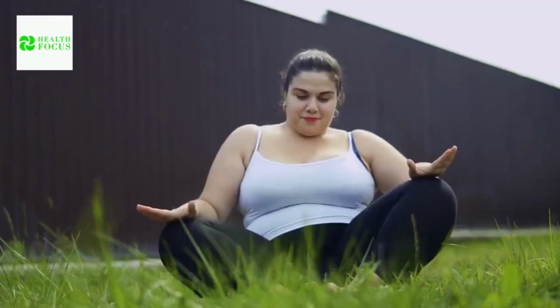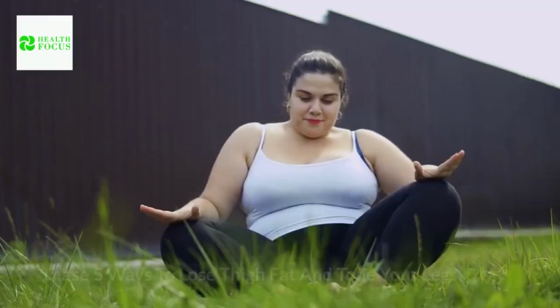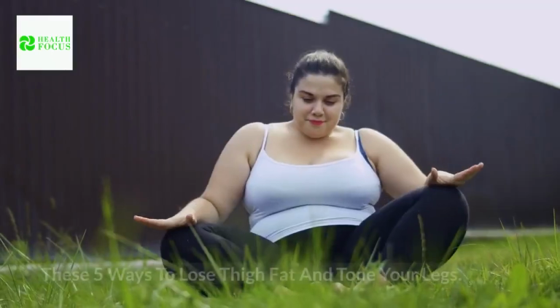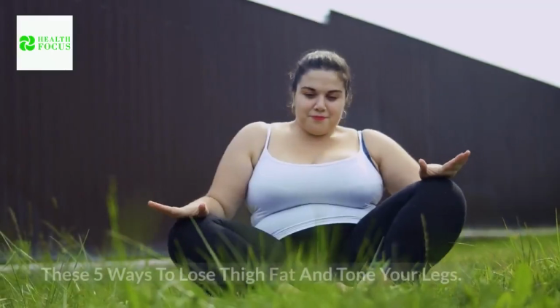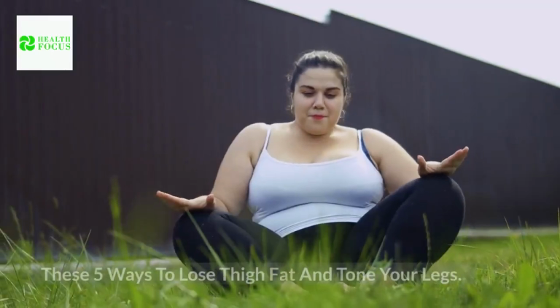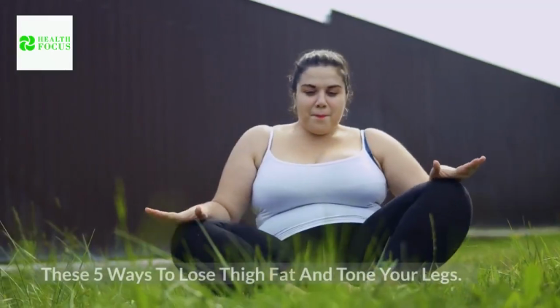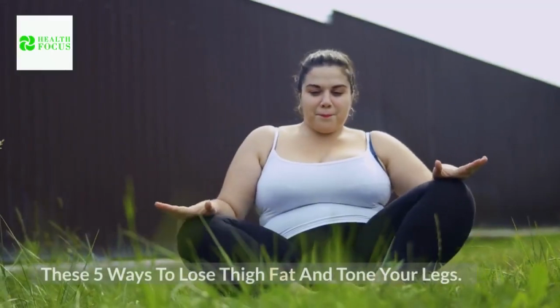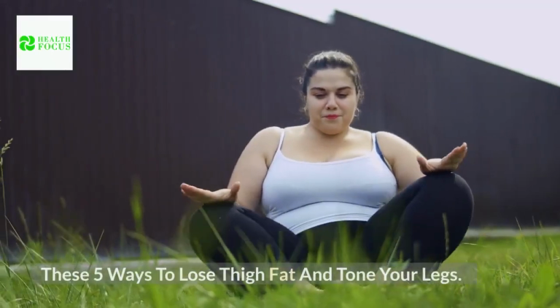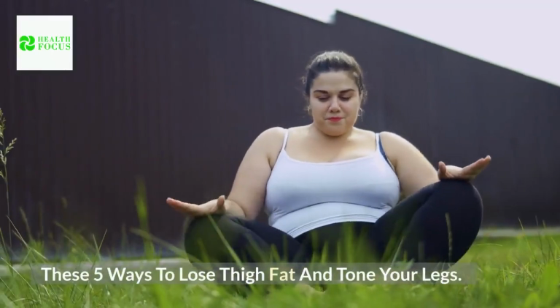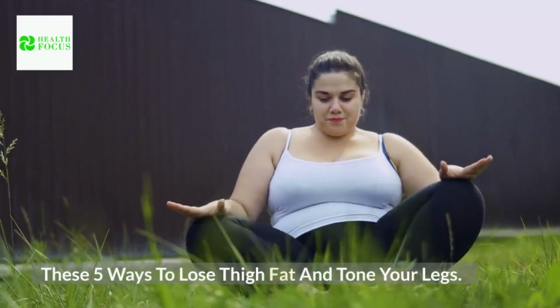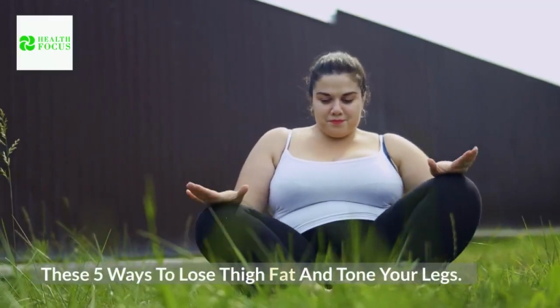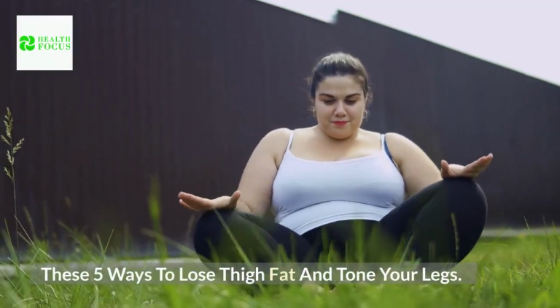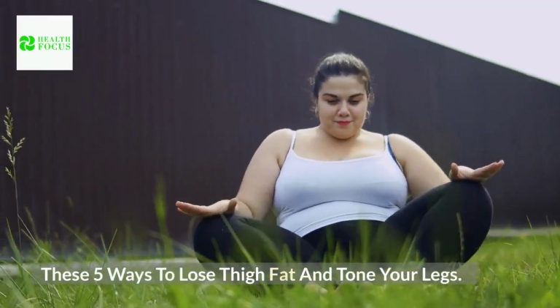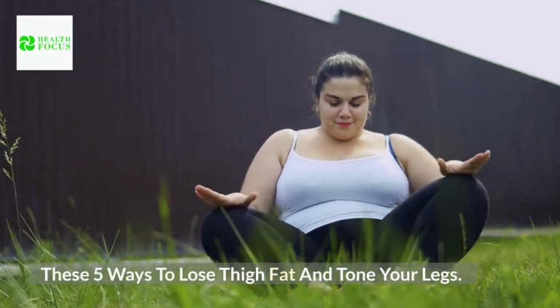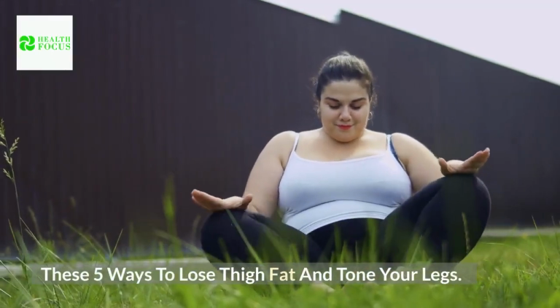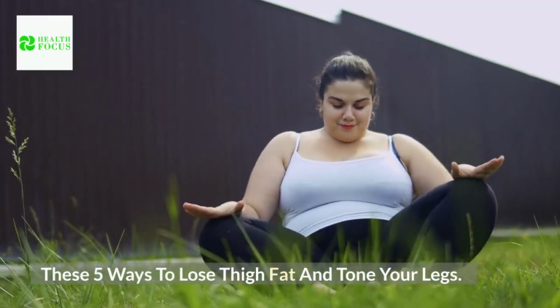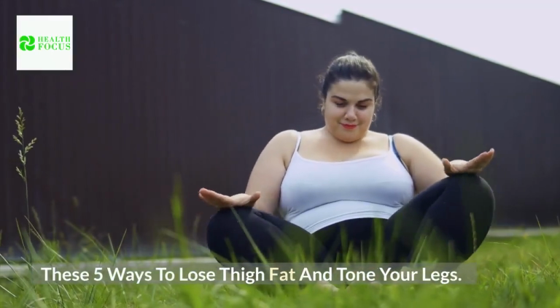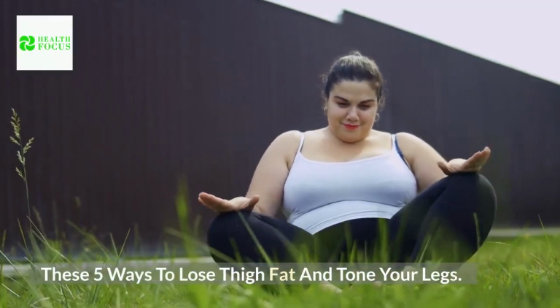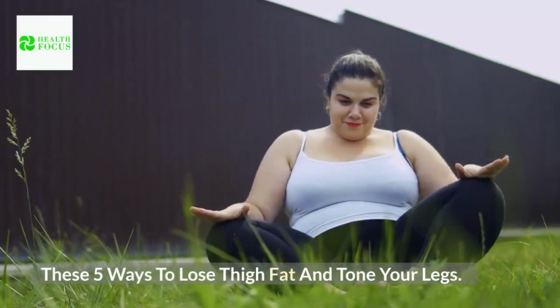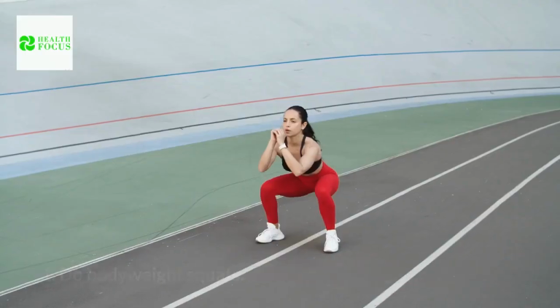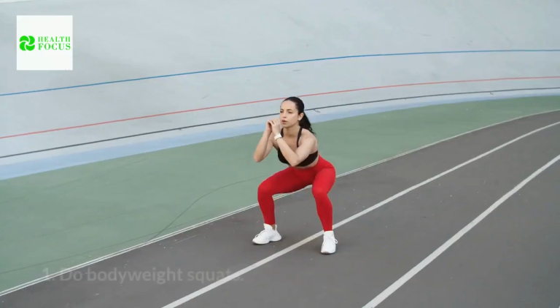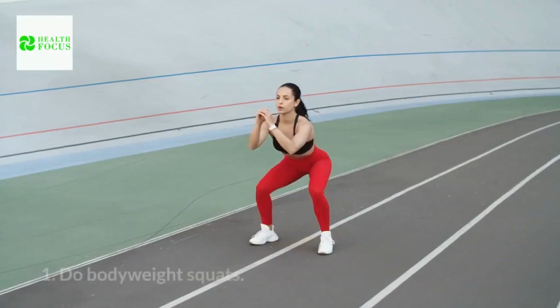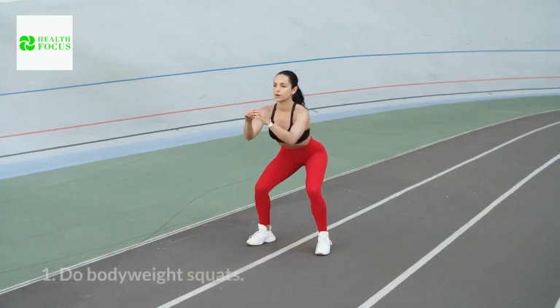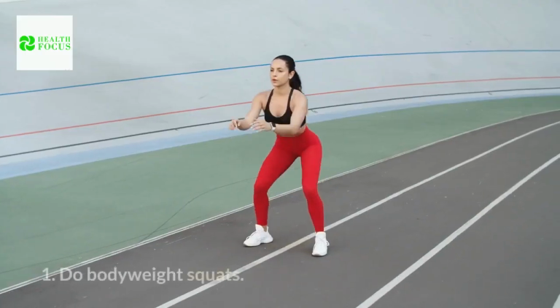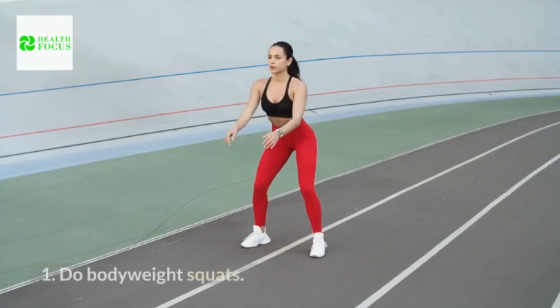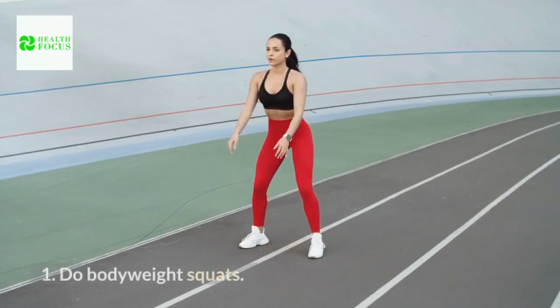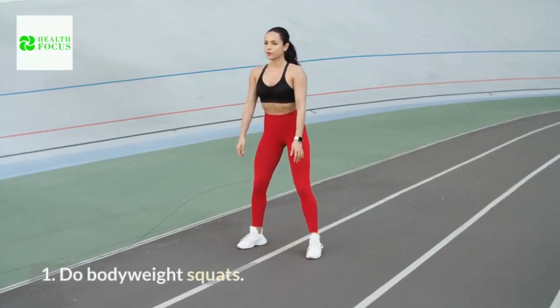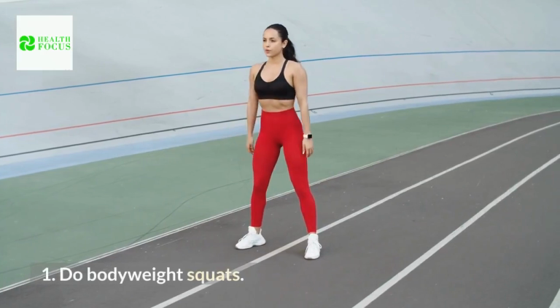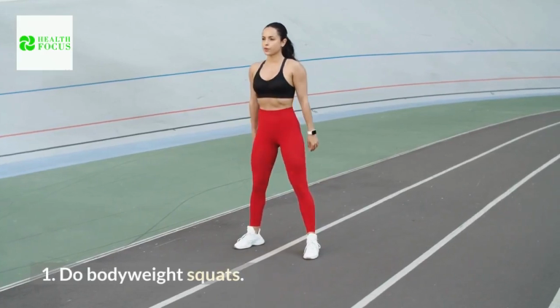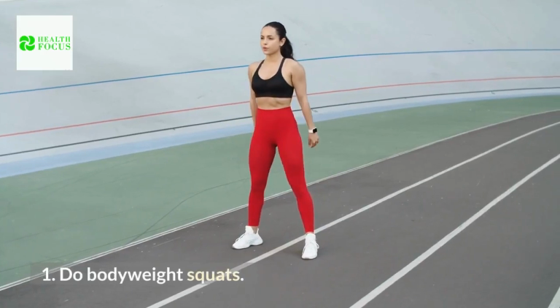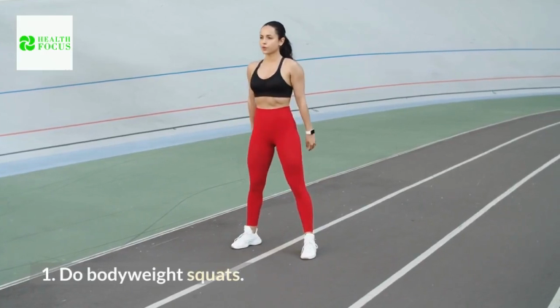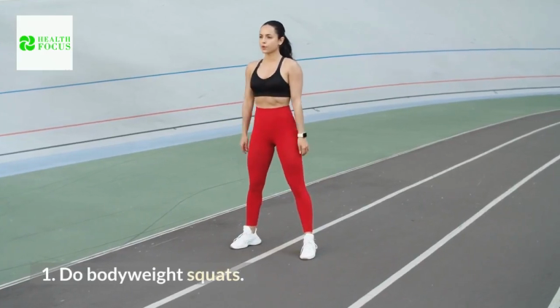These are 5 Ways to Lose Thigh Fat and Tone Your Legs. Tip 1: Do Bodyweight Squats.